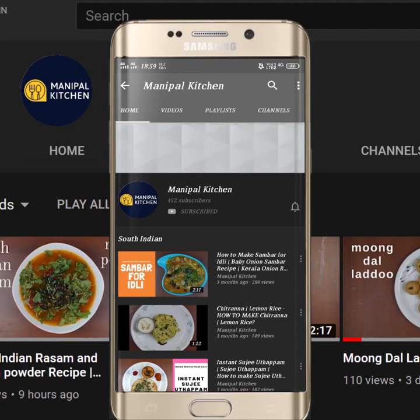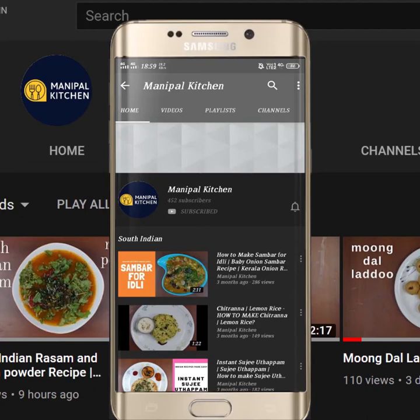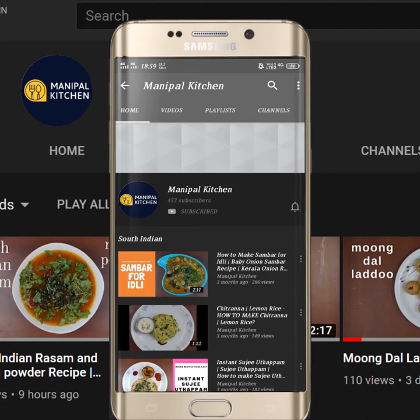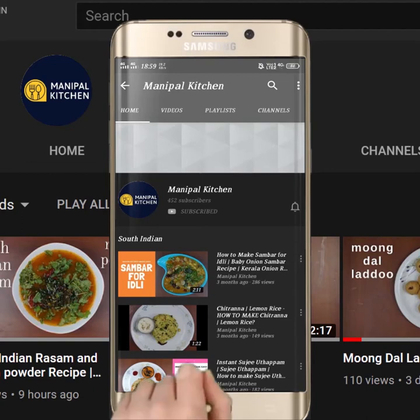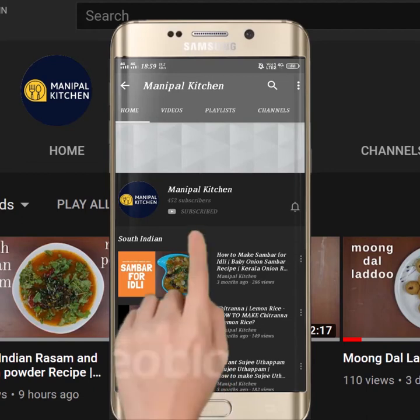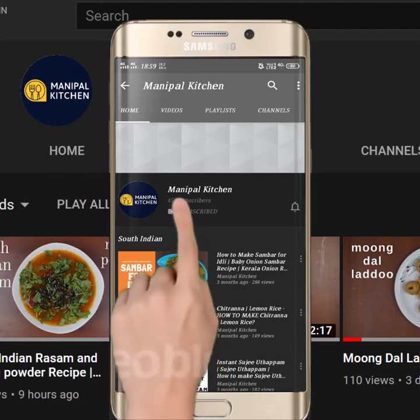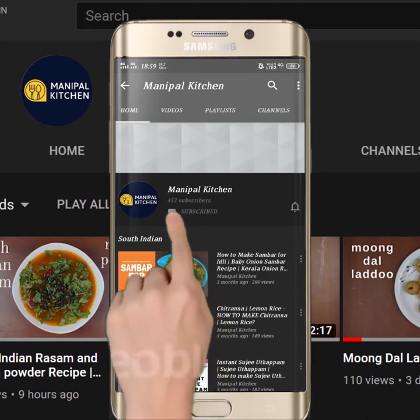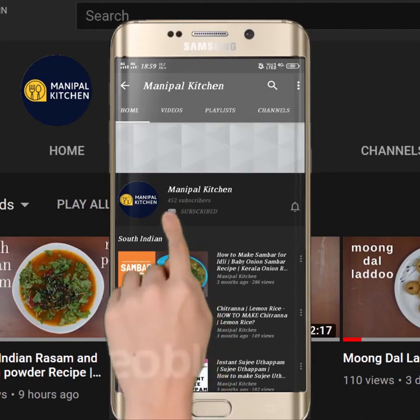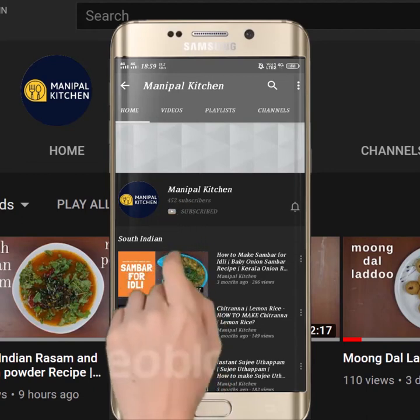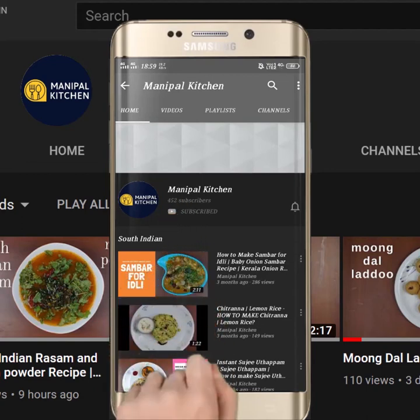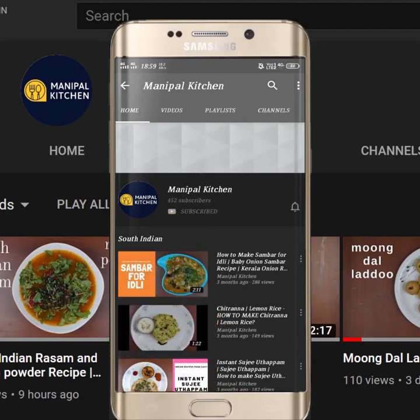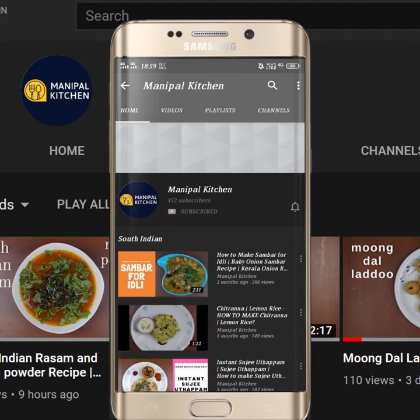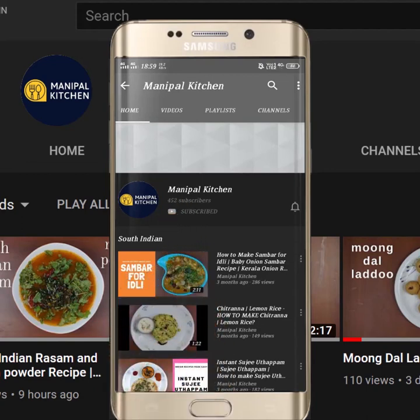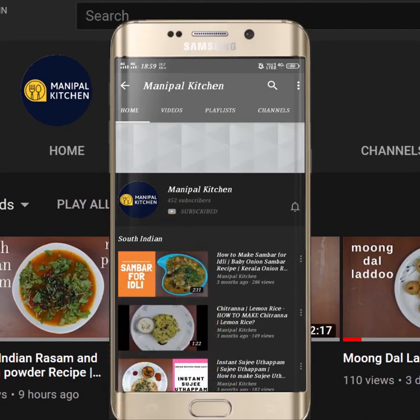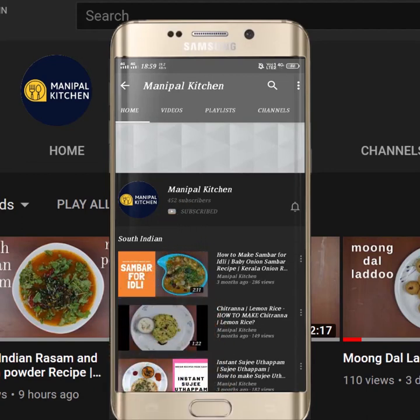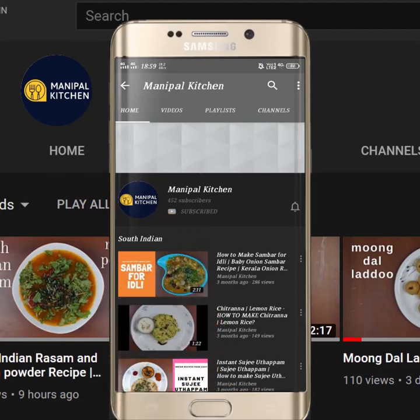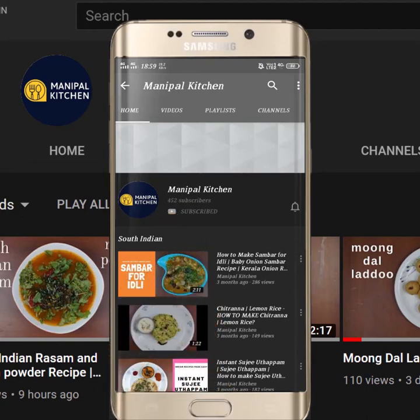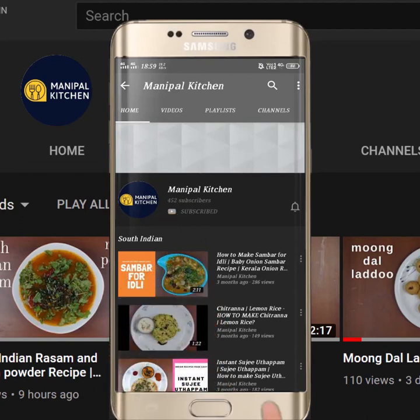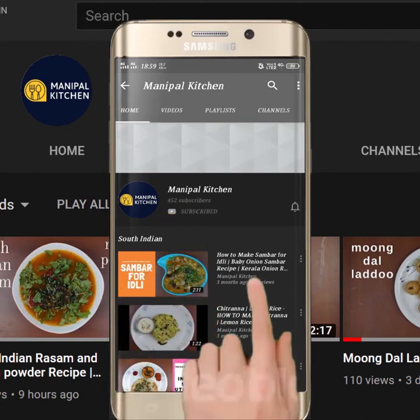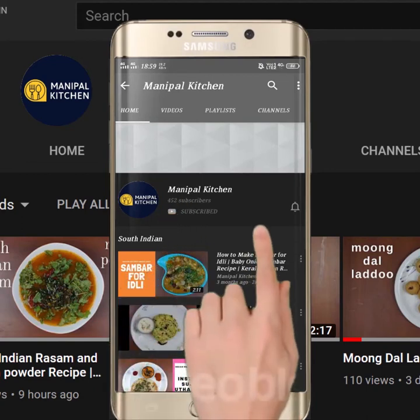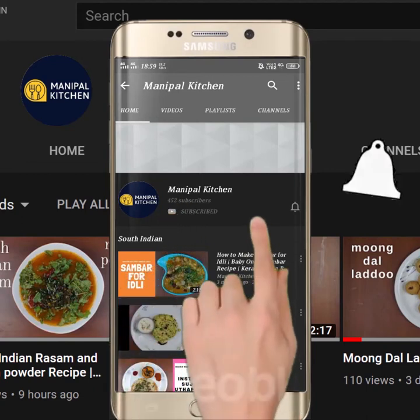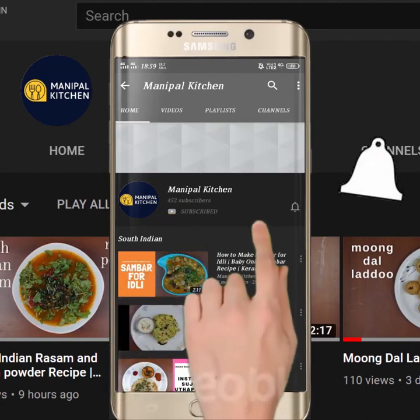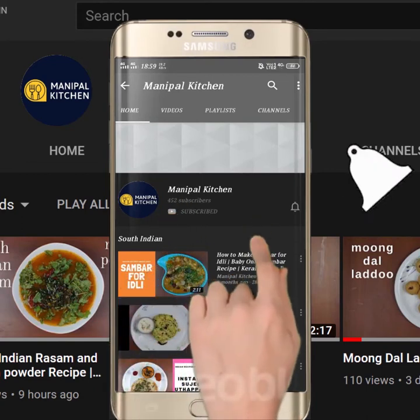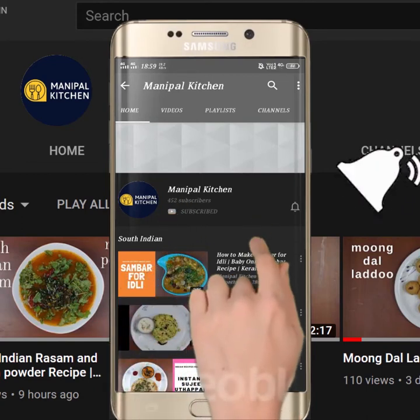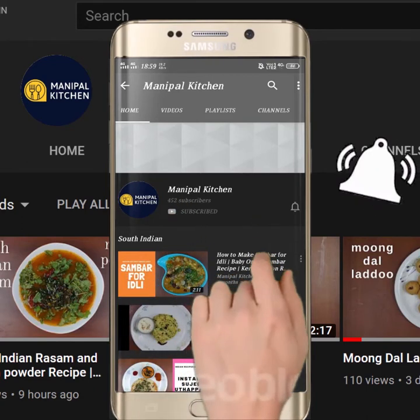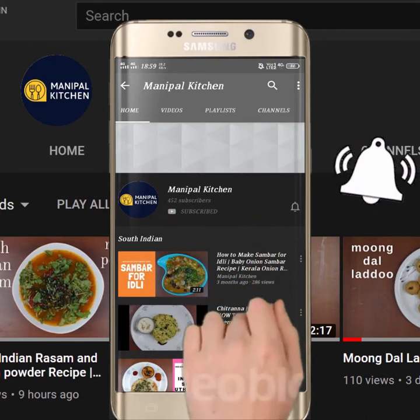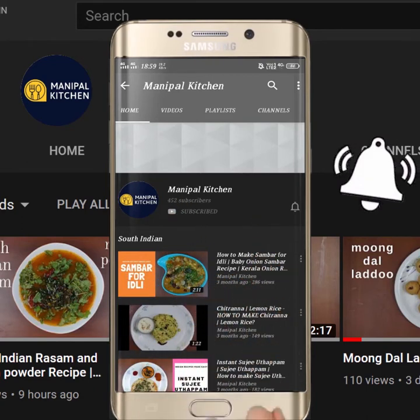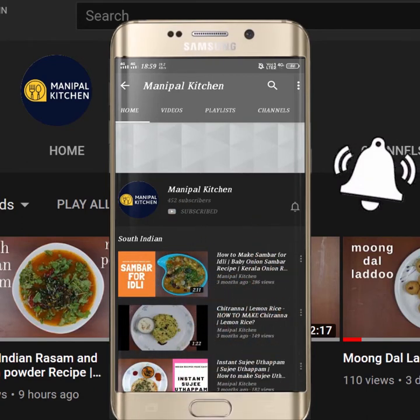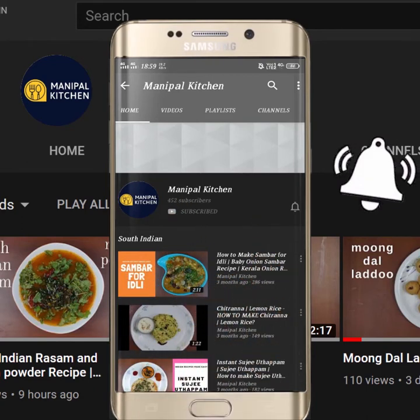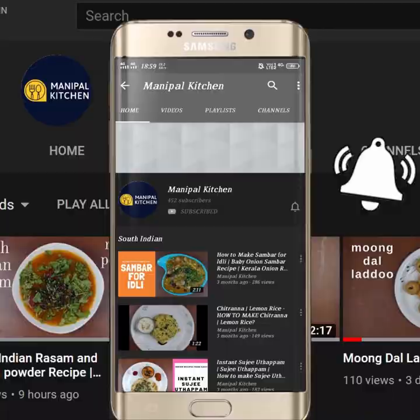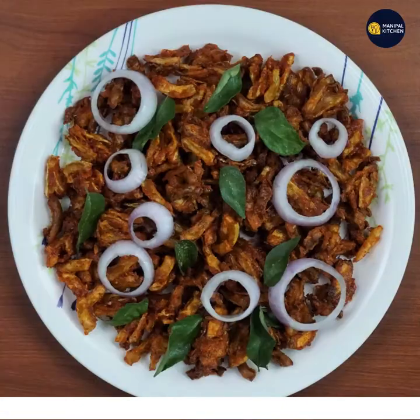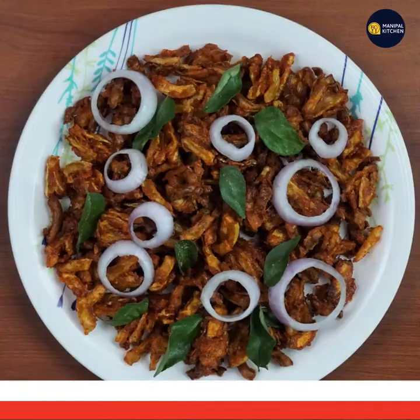Subscribe now and press the bell icon. Never miss an update. Wonderful!